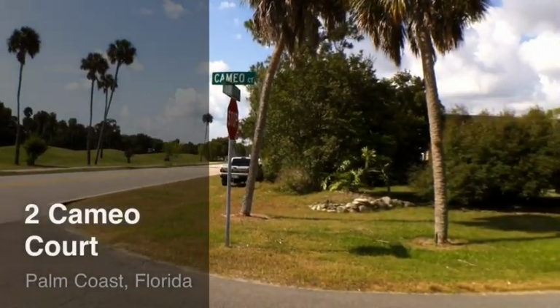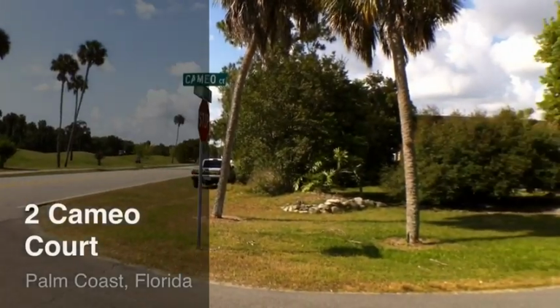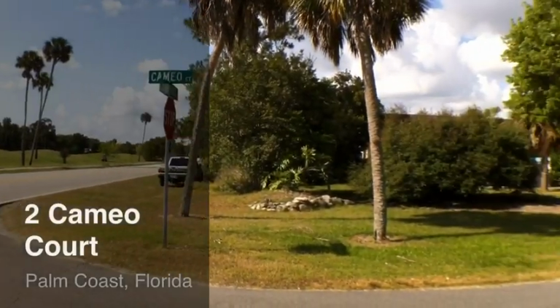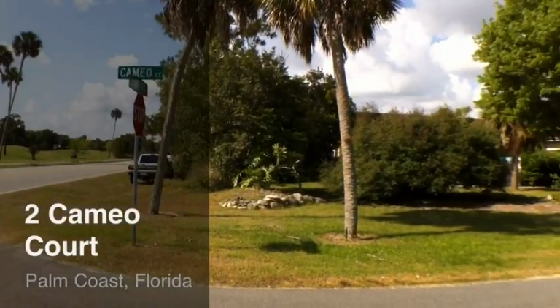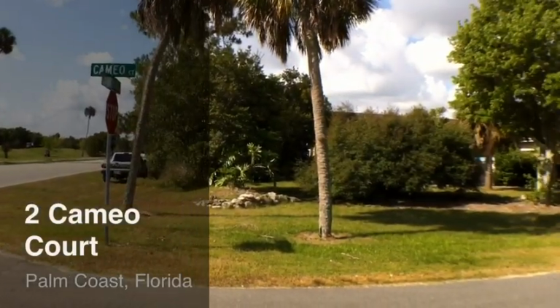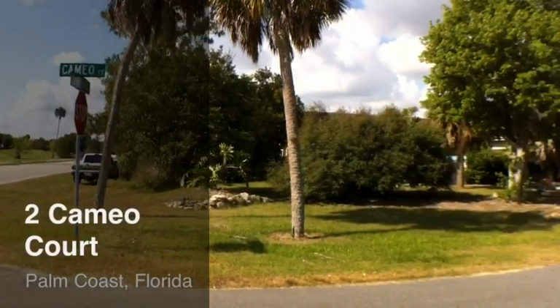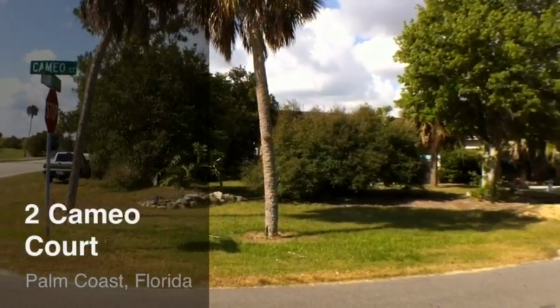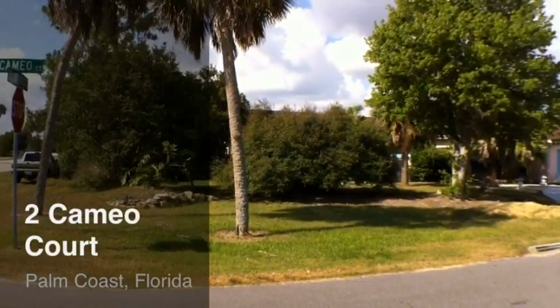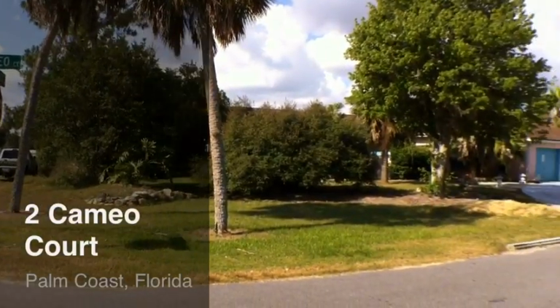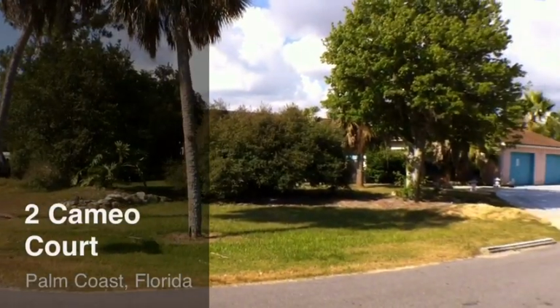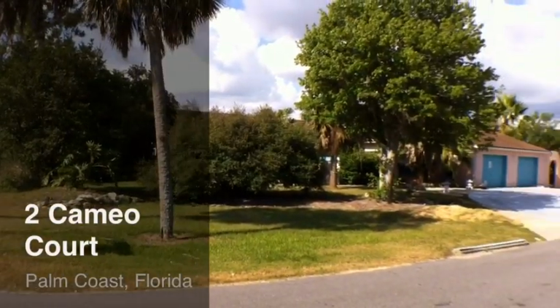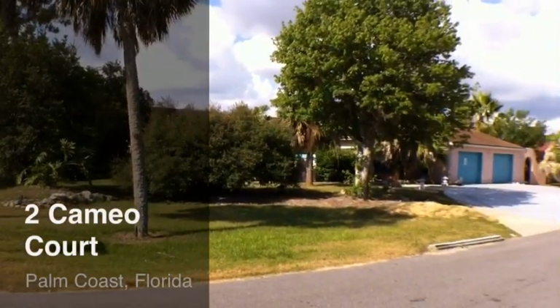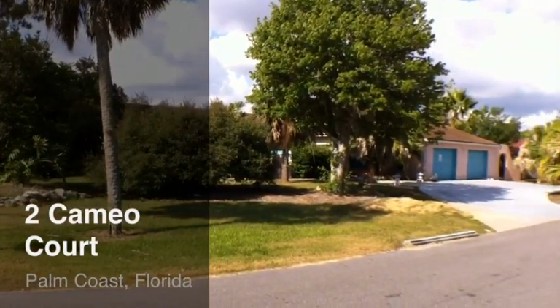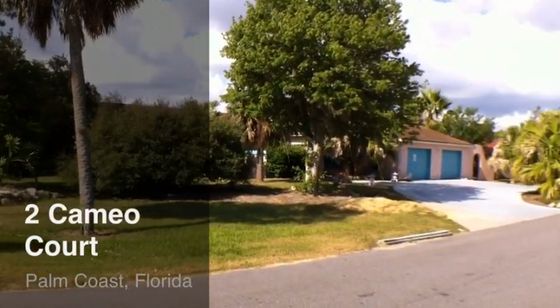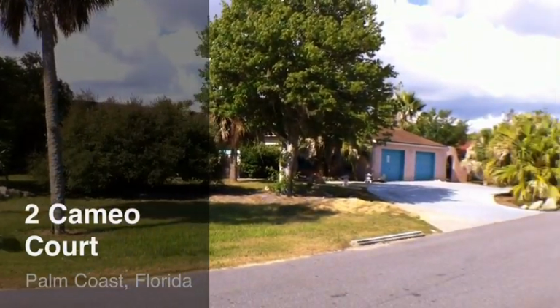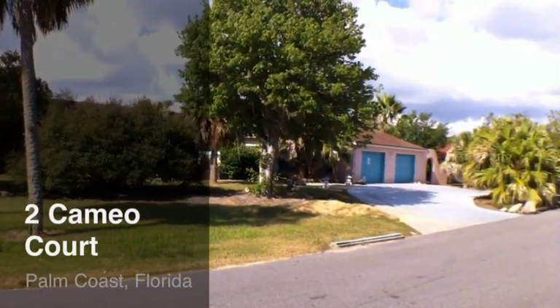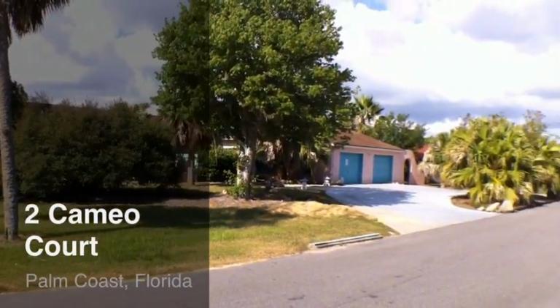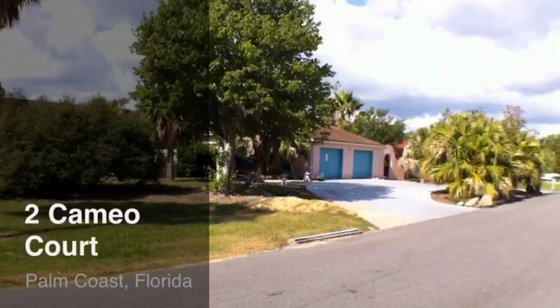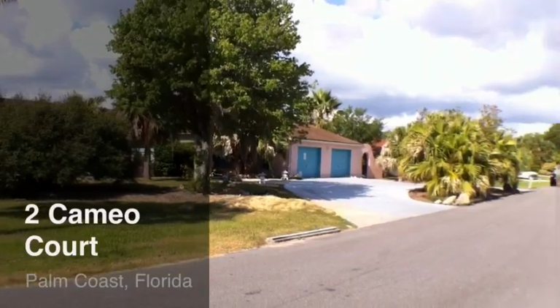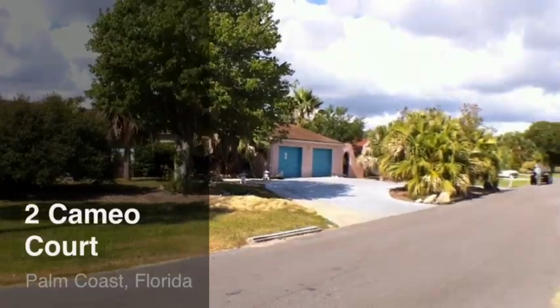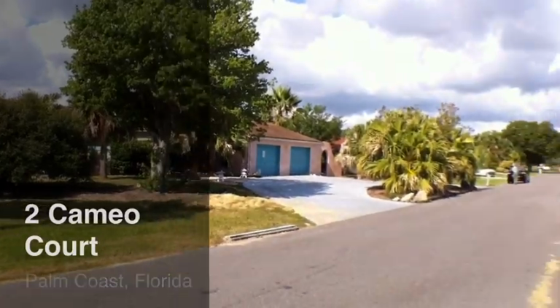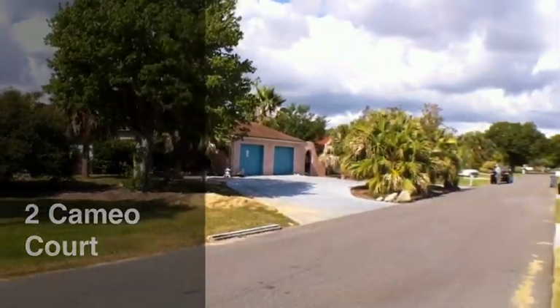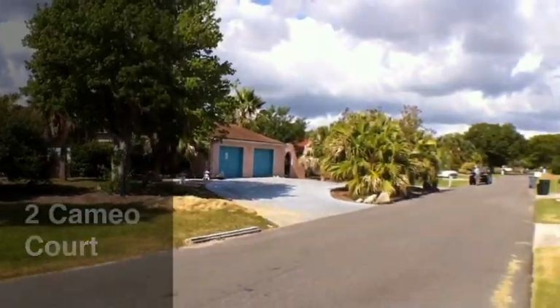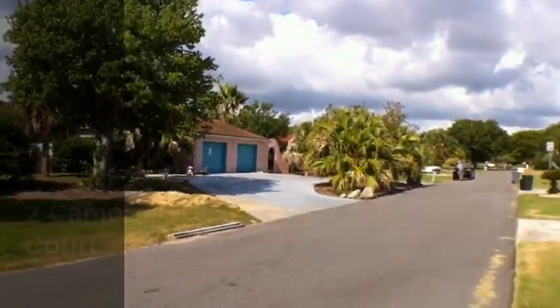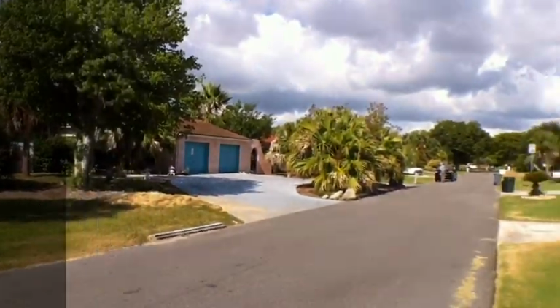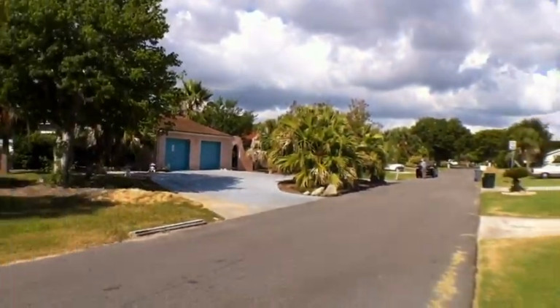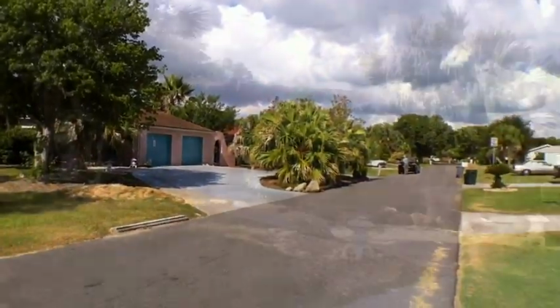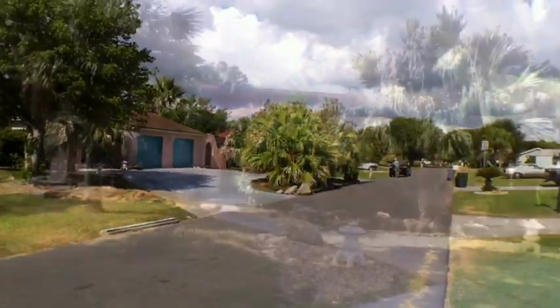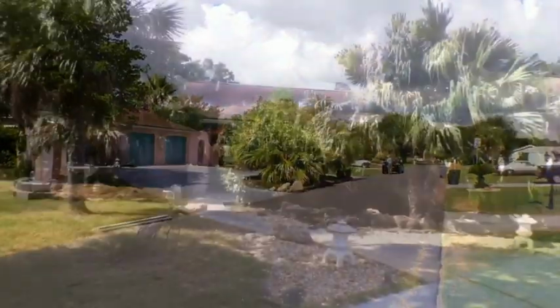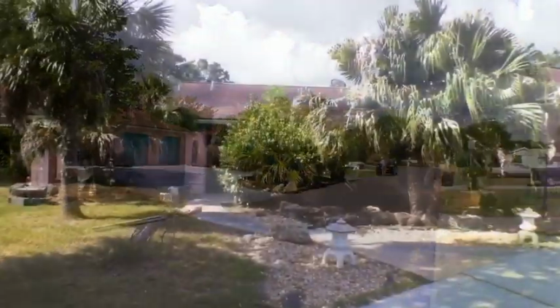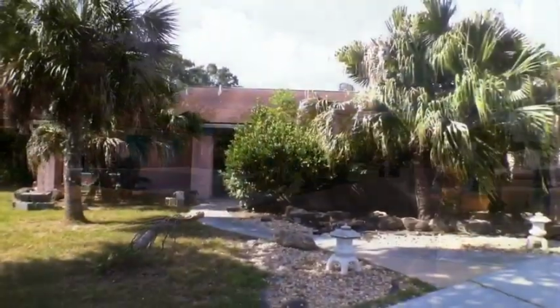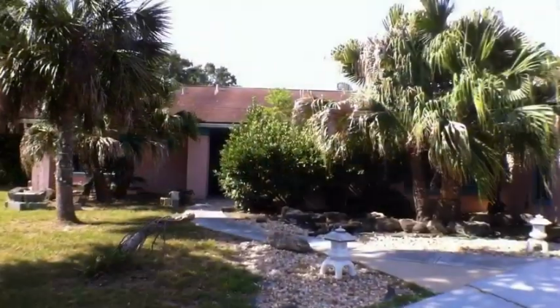Welcome to 2 Cameo Court, Palm Coast, Florida, presented by Better Buy Realty.